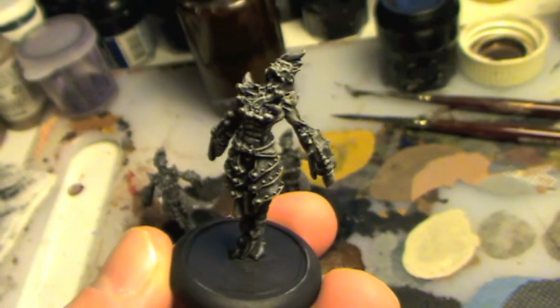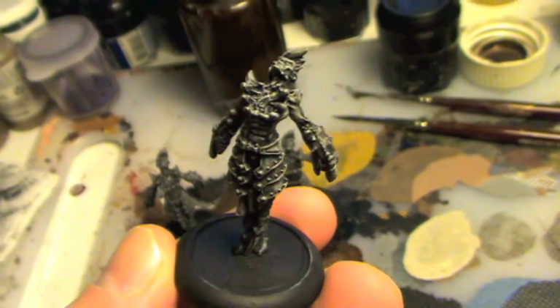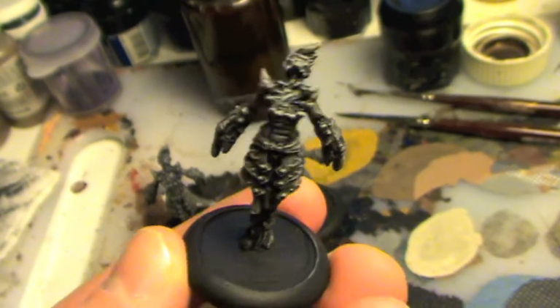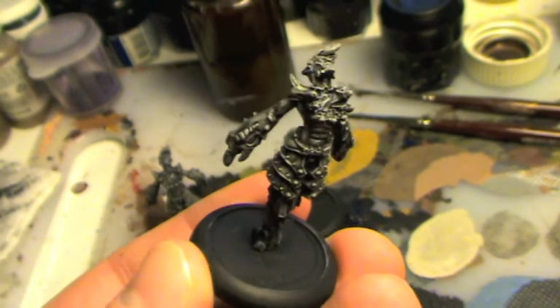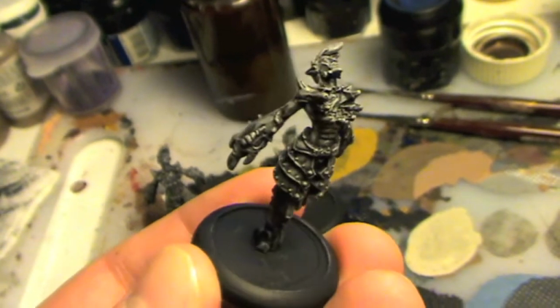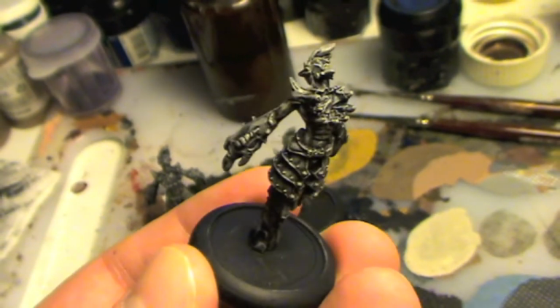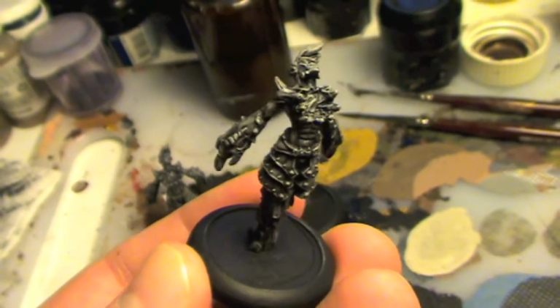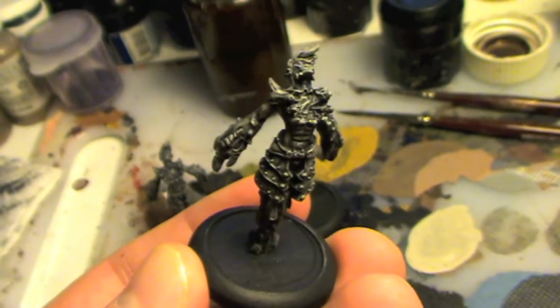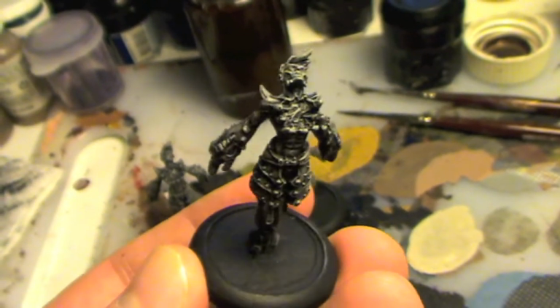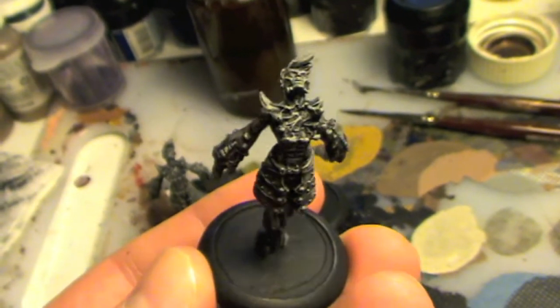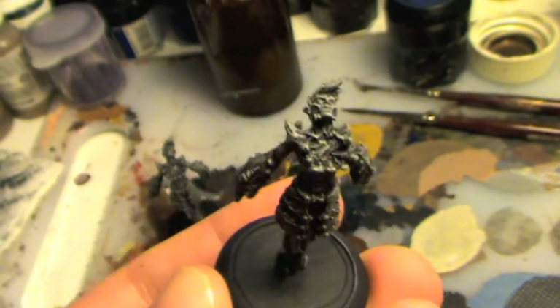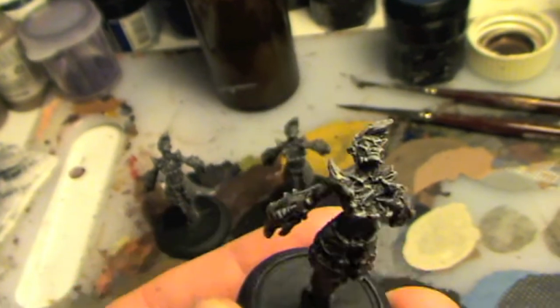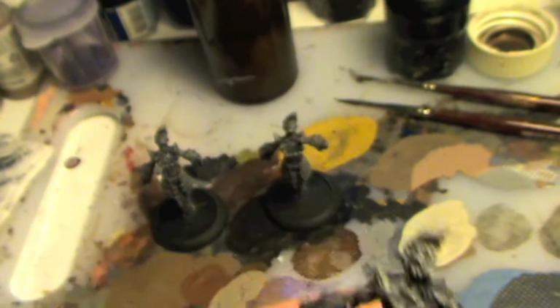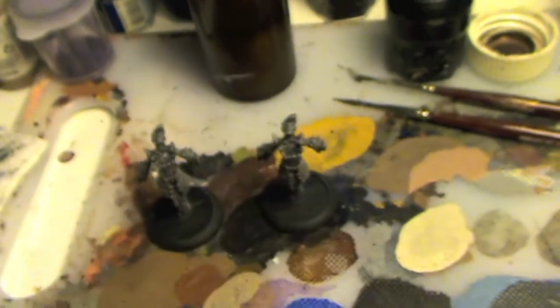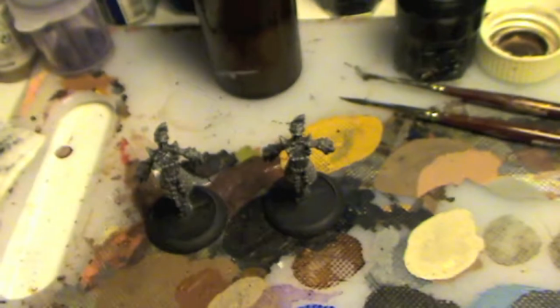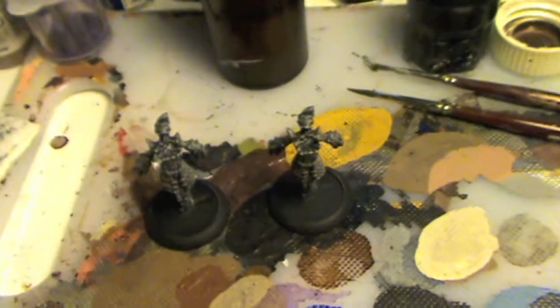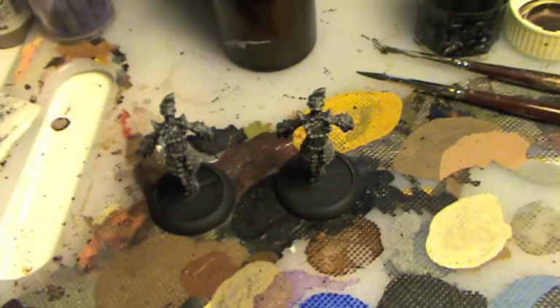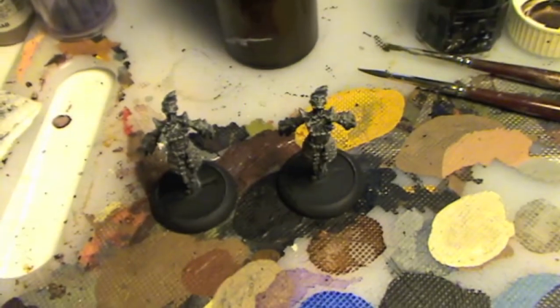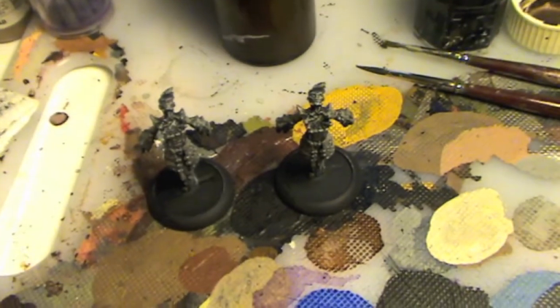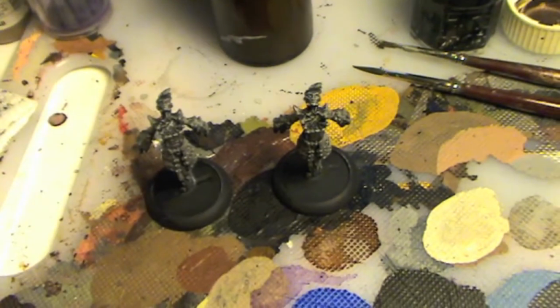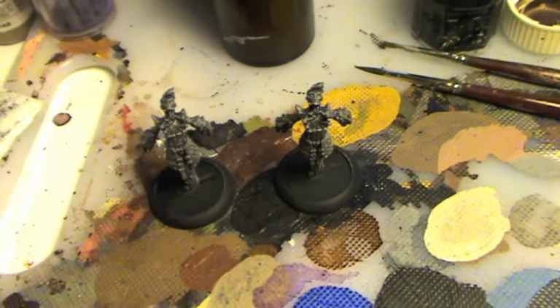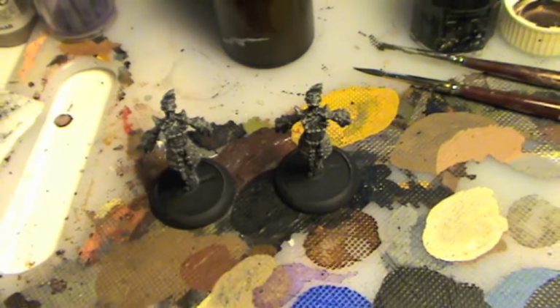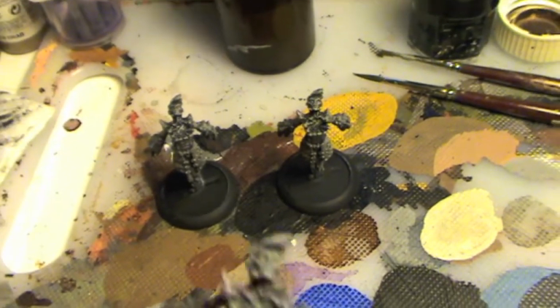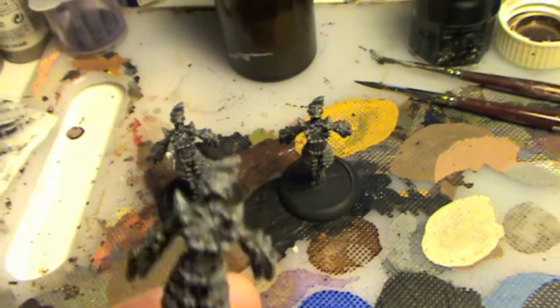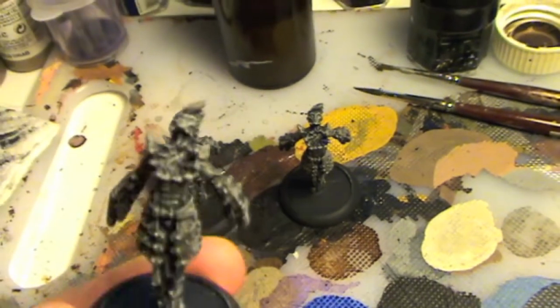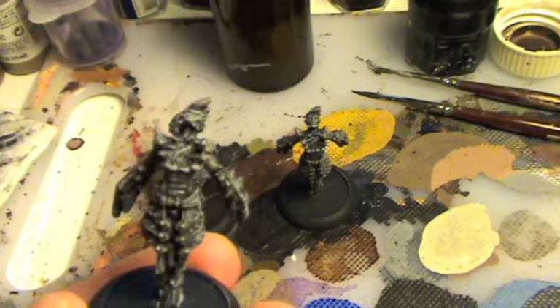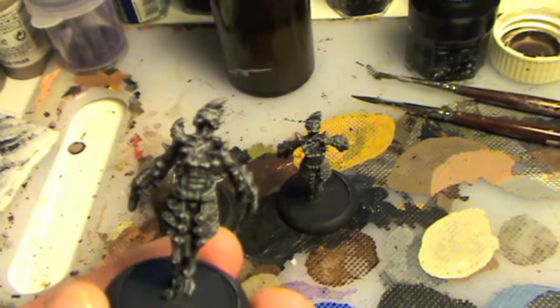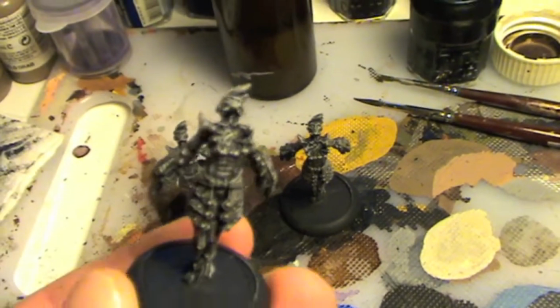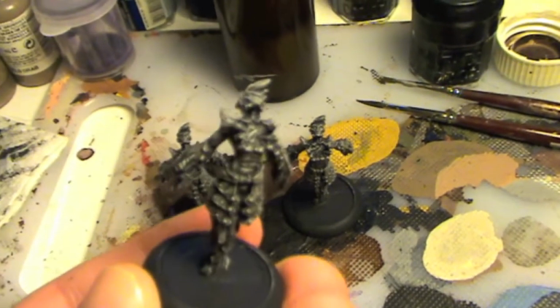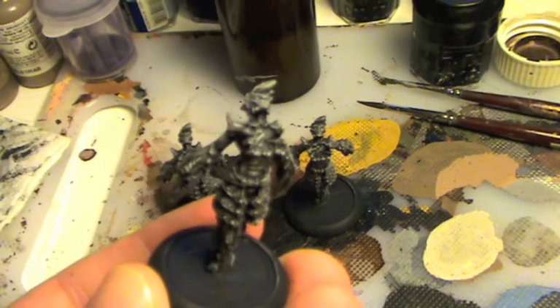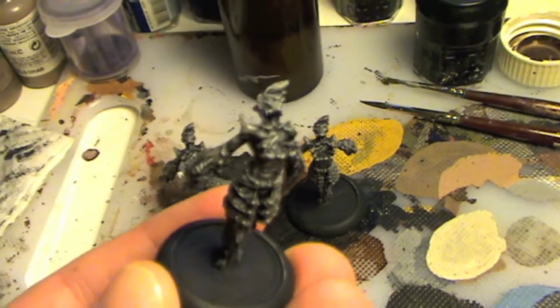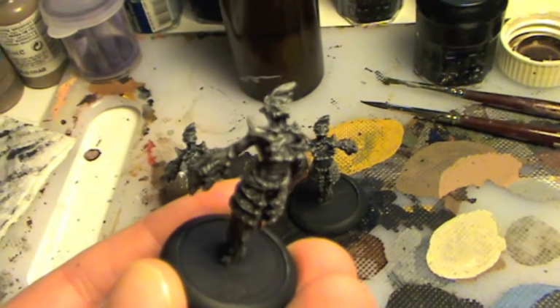Alright, so this is stage one with all three of them now up to that standard.